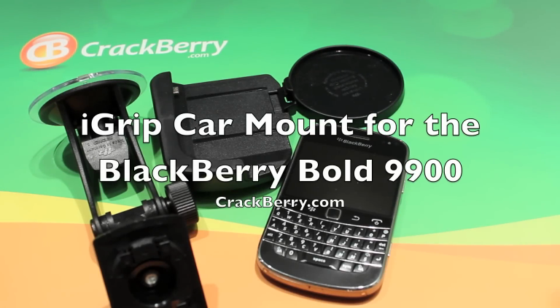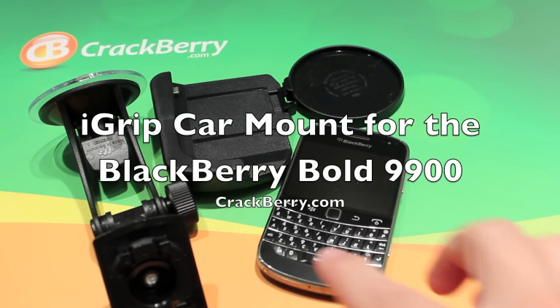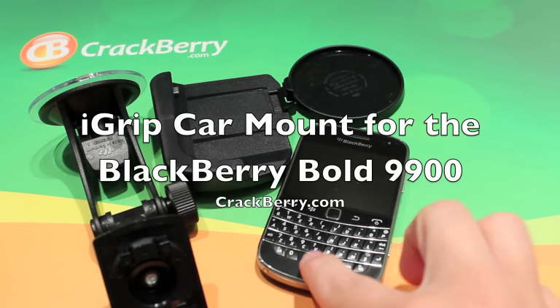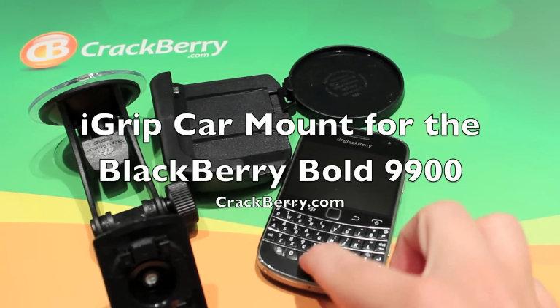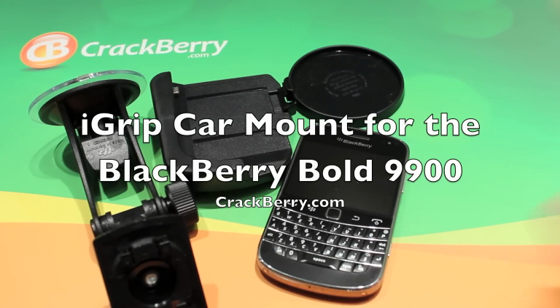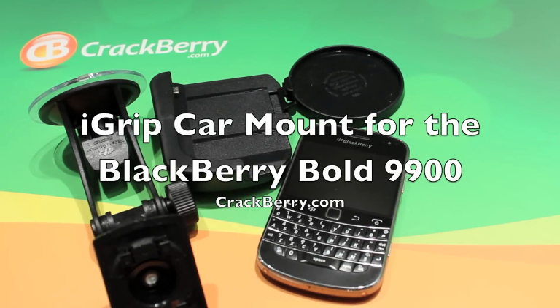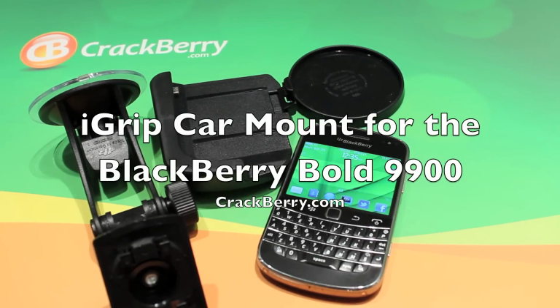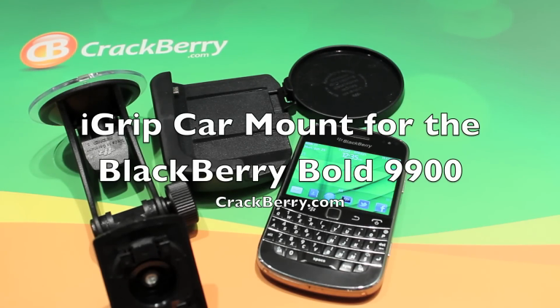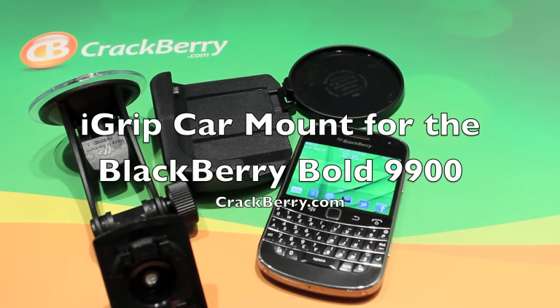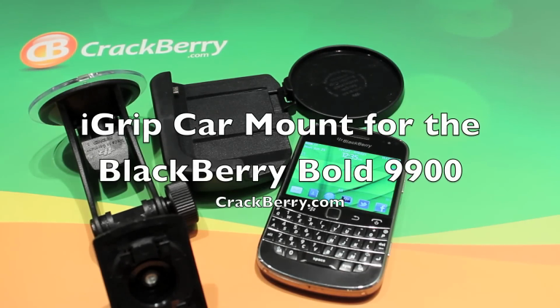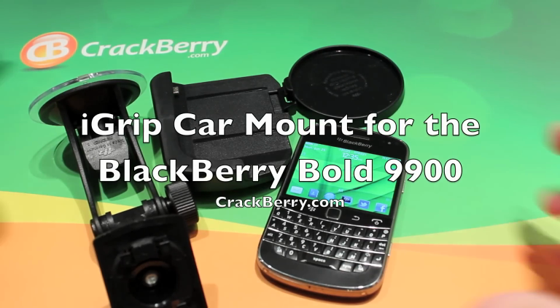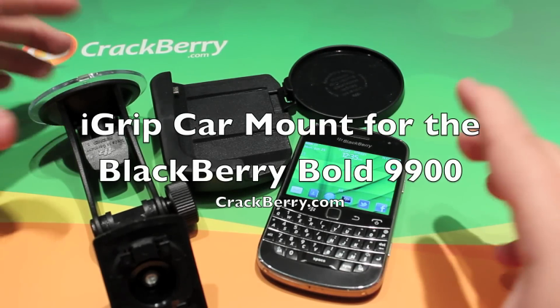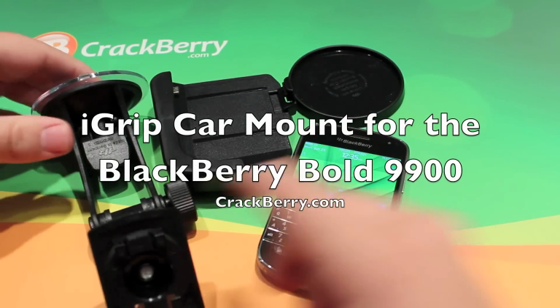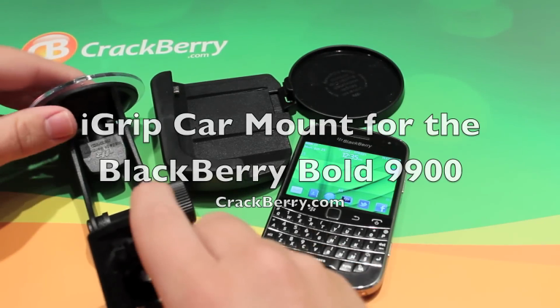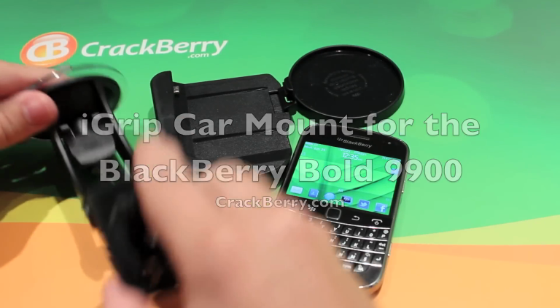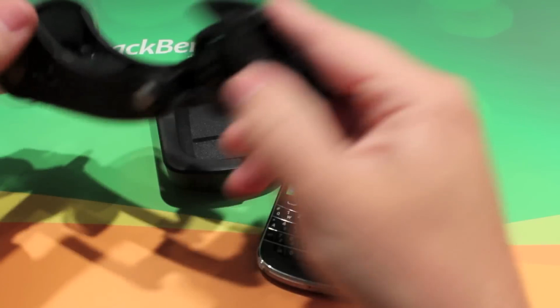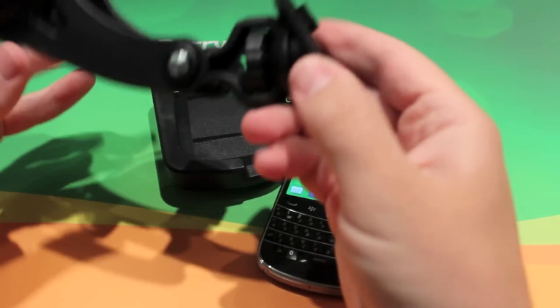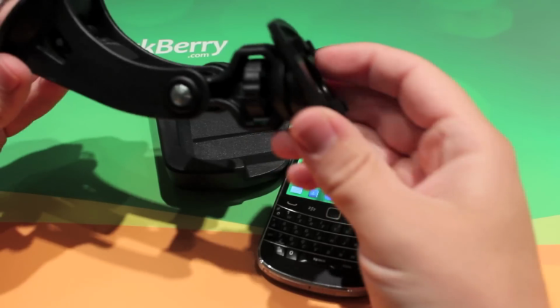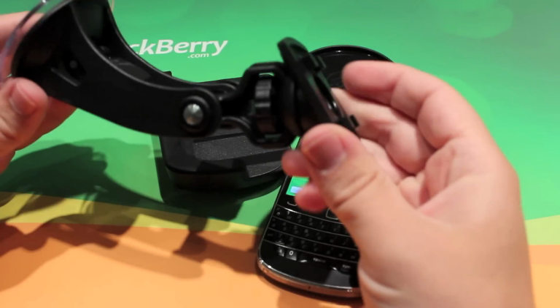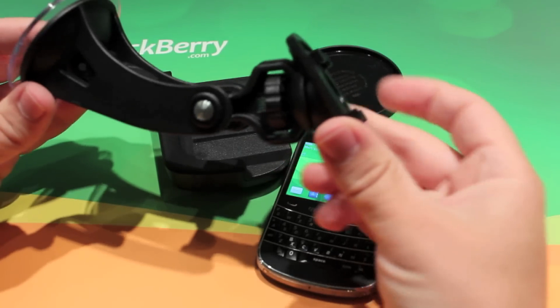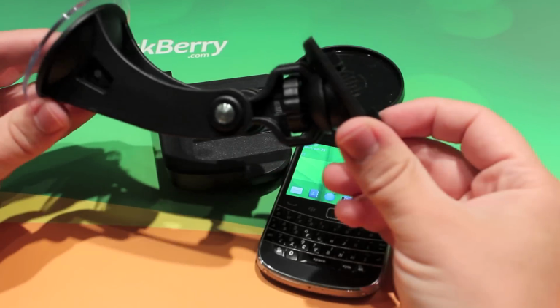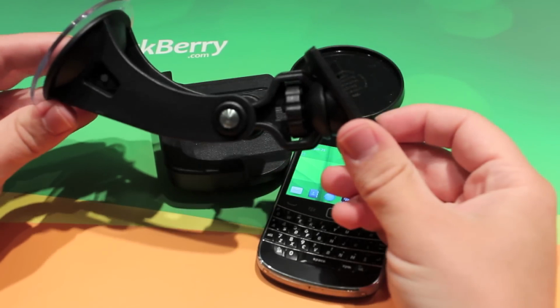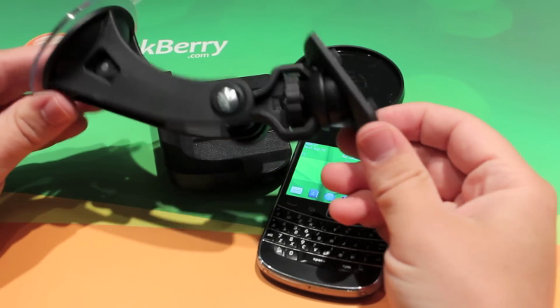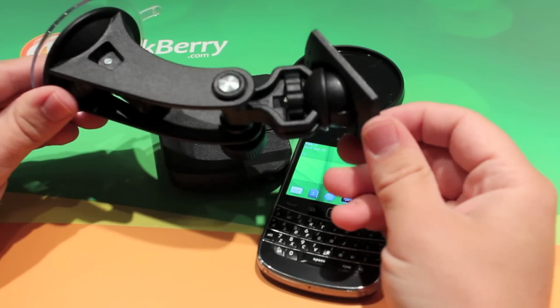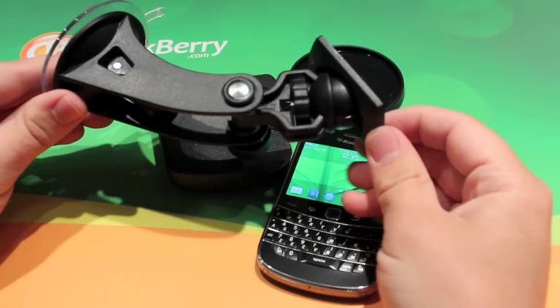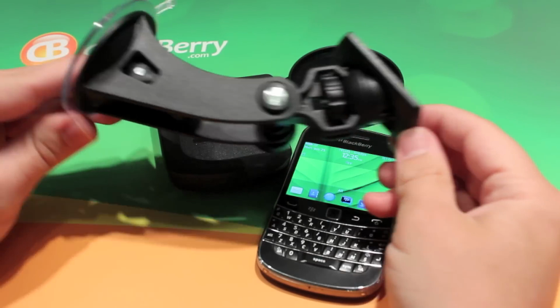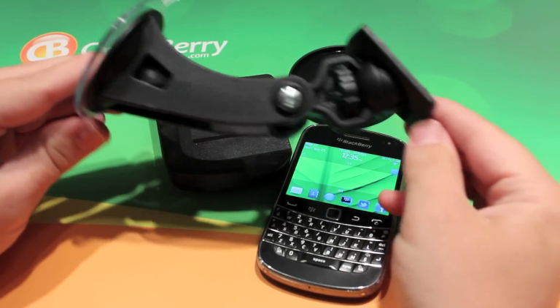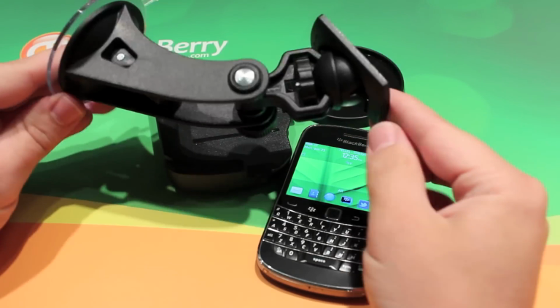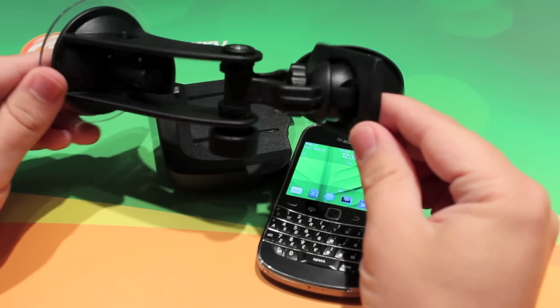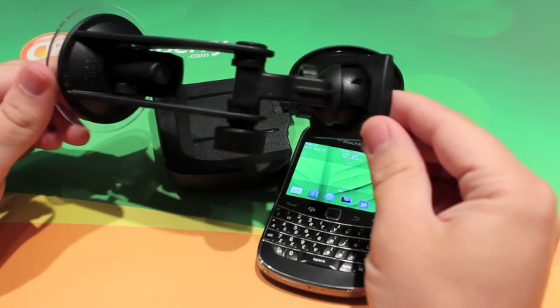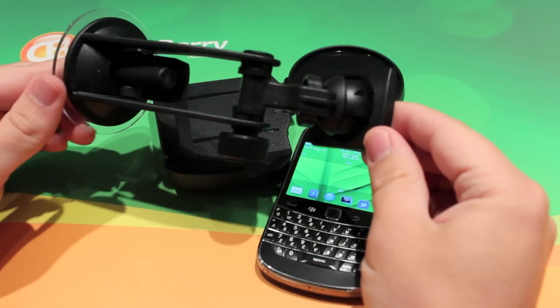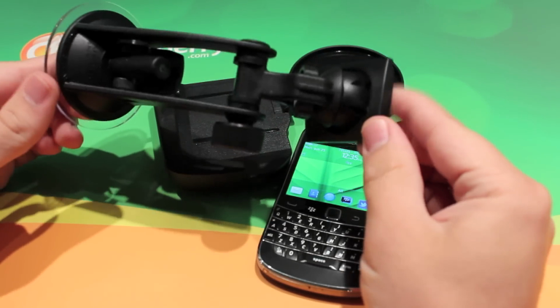Hey everyone, it's Zach from CrackBerry.com. Today we're taking a look at the iGrip windshield mount for the BlackBerry Bold 9900.